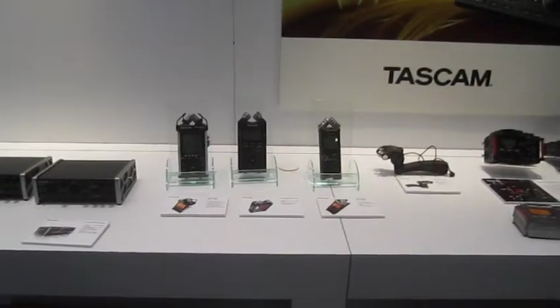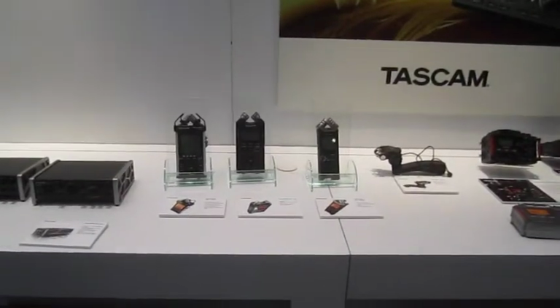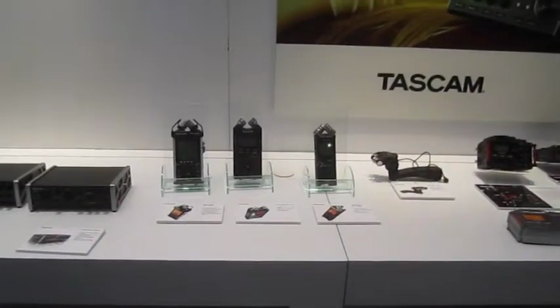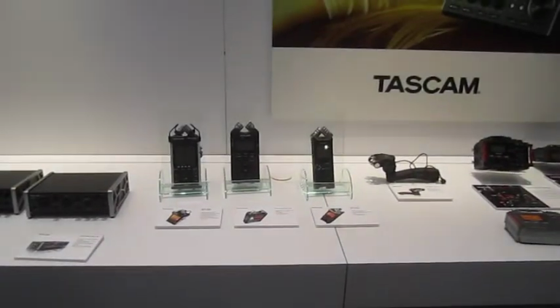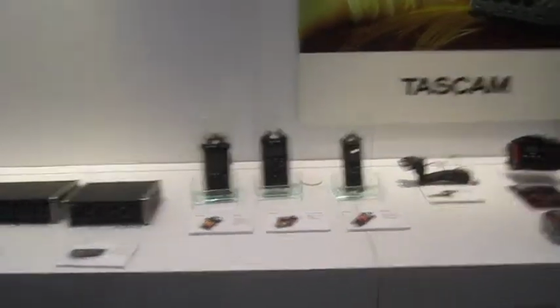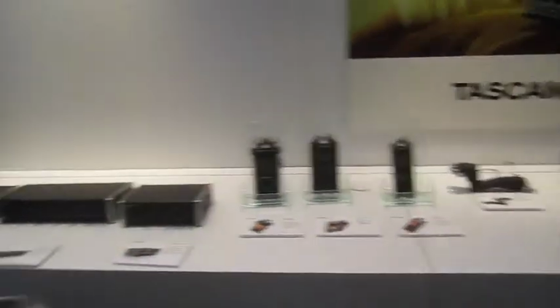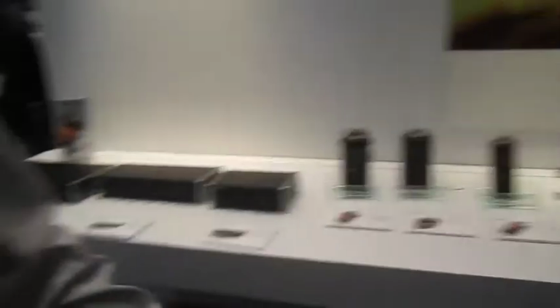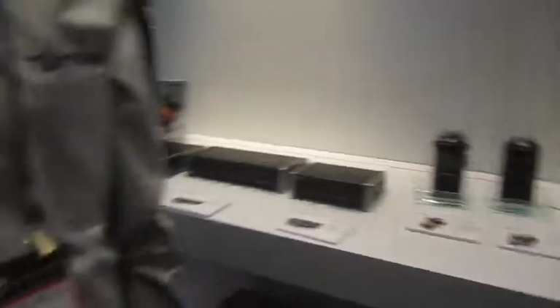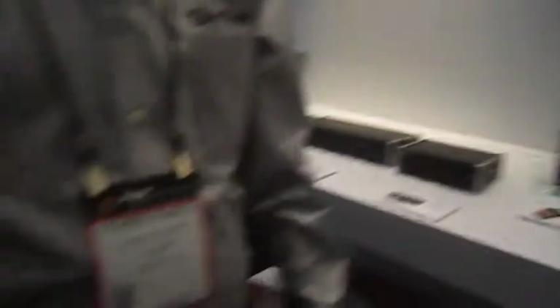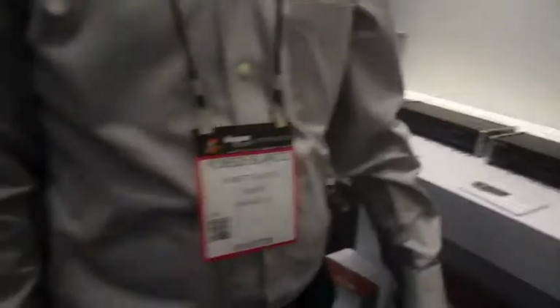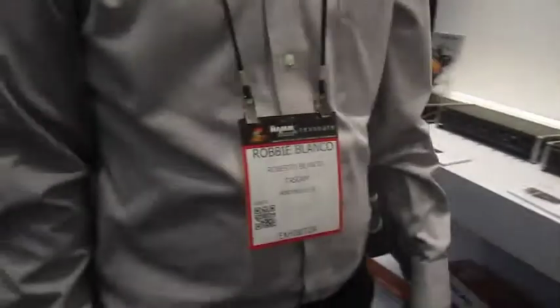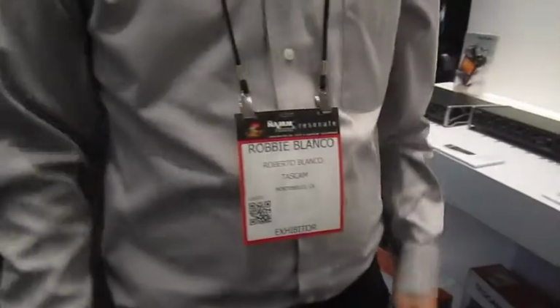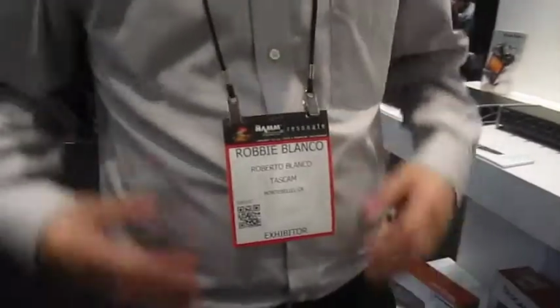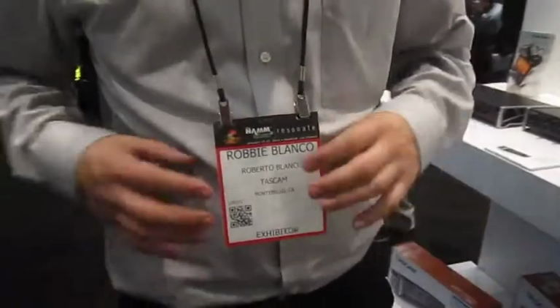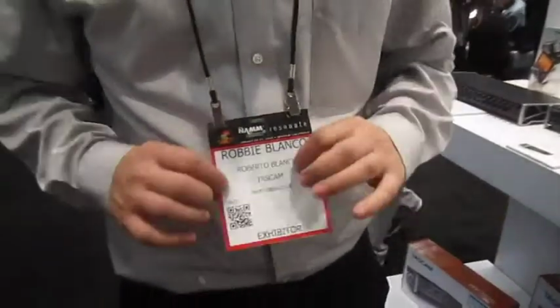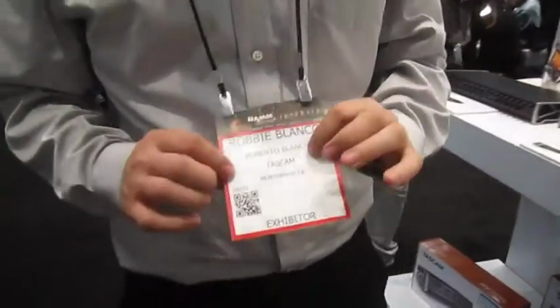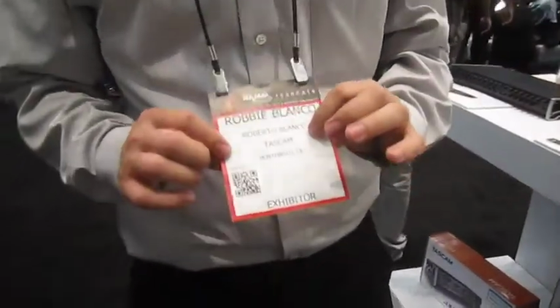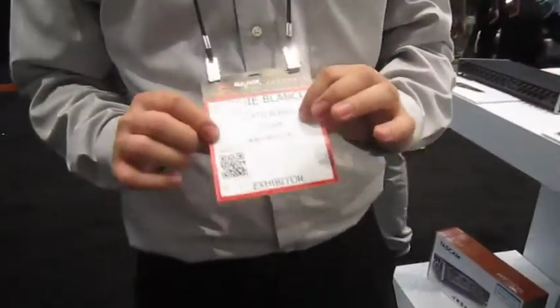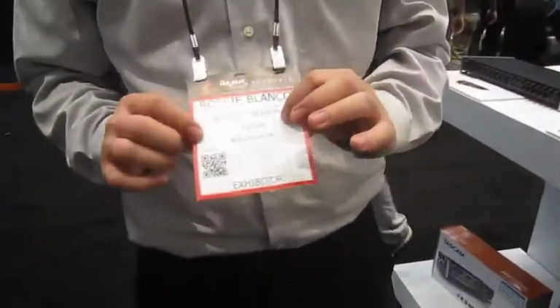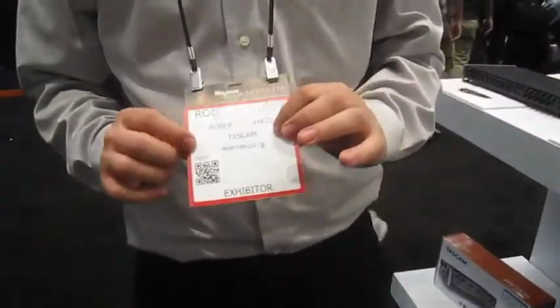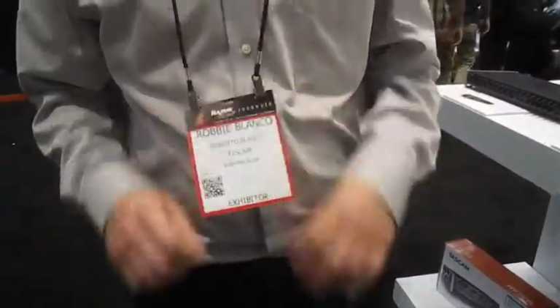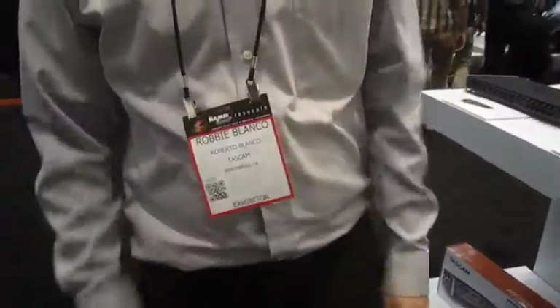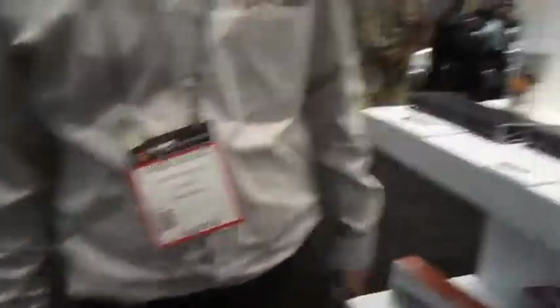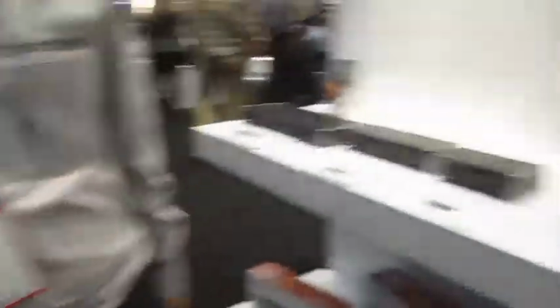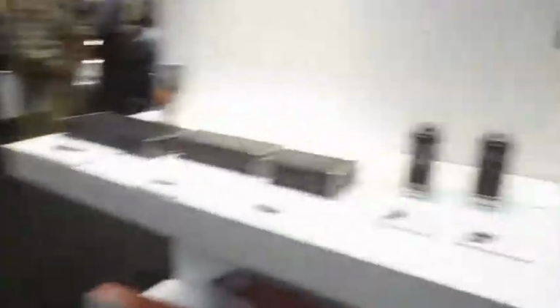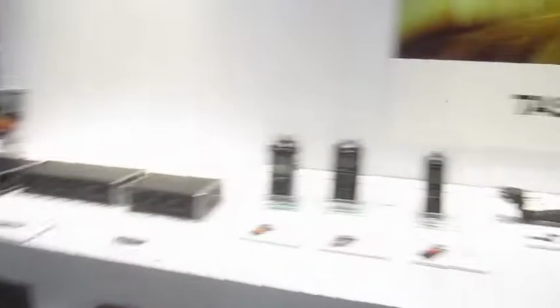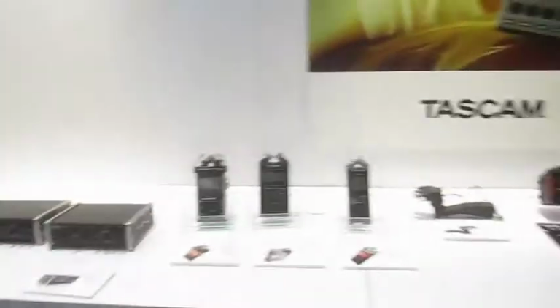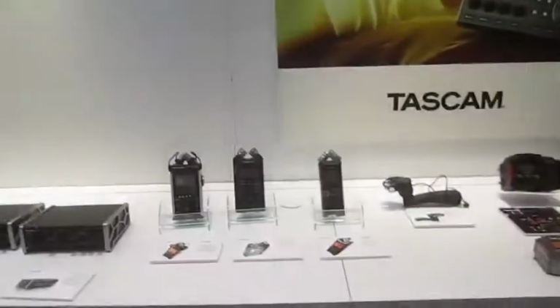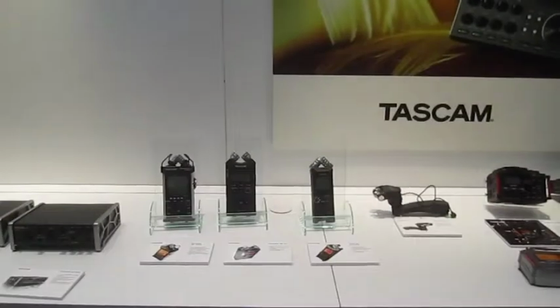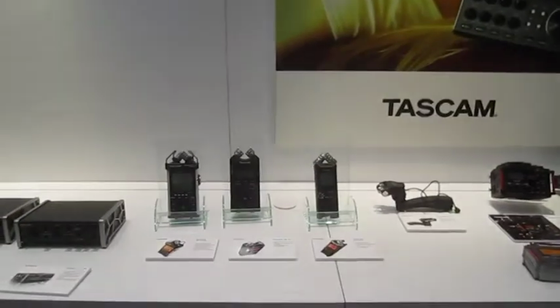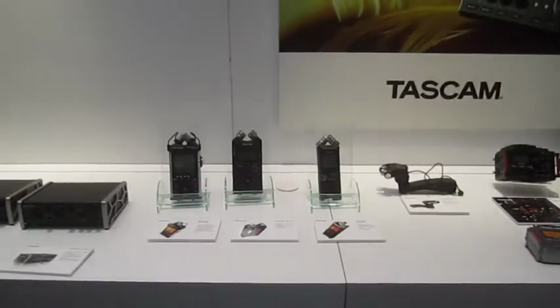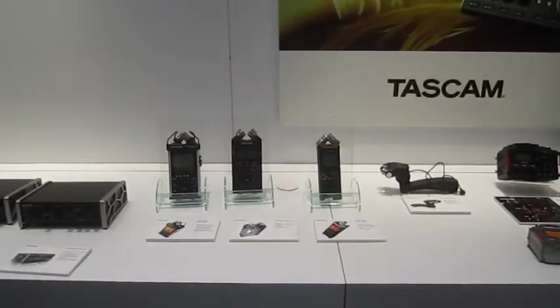This is — who am I talking to? Robby? Robby Blanco, and this is Art with Mac News. Sure.